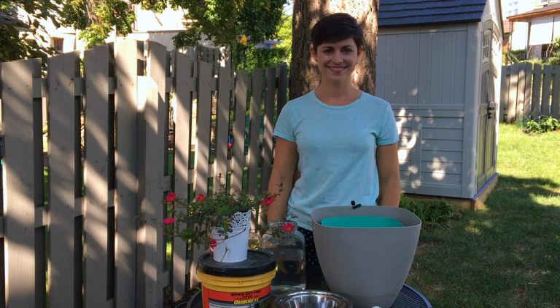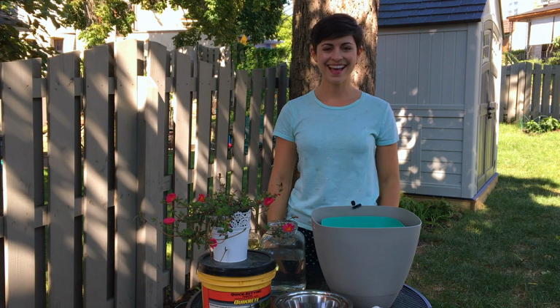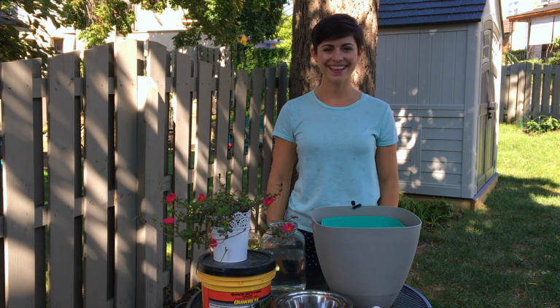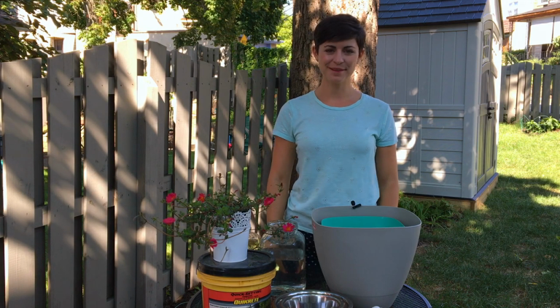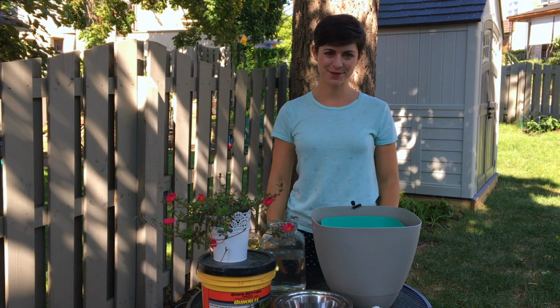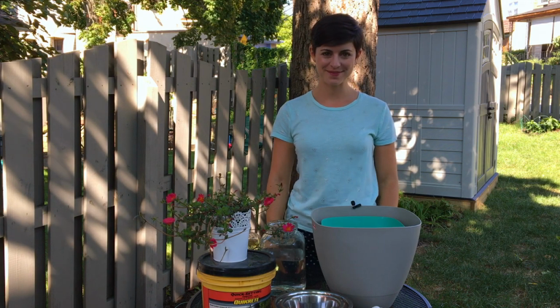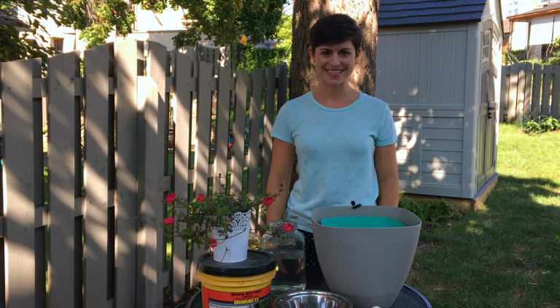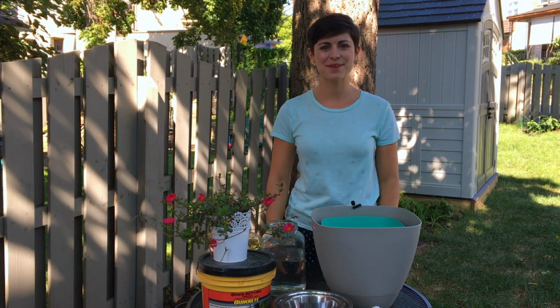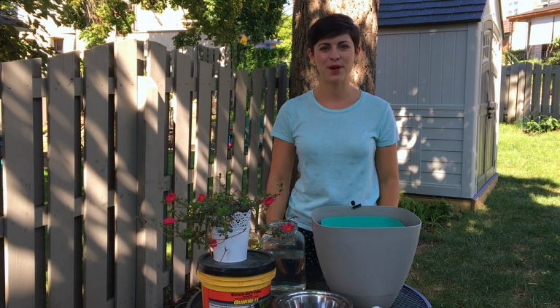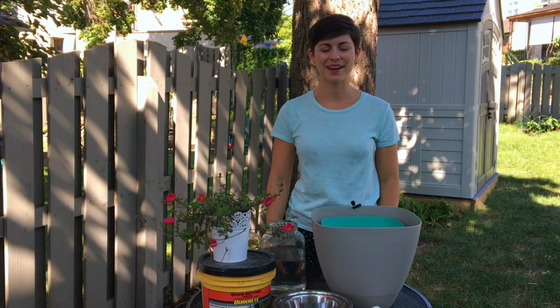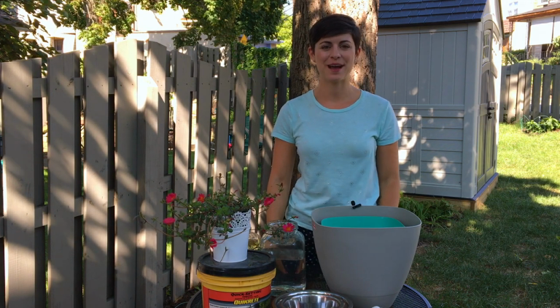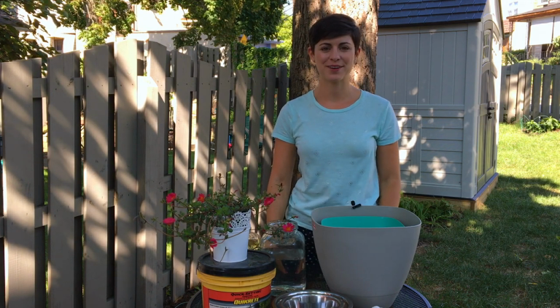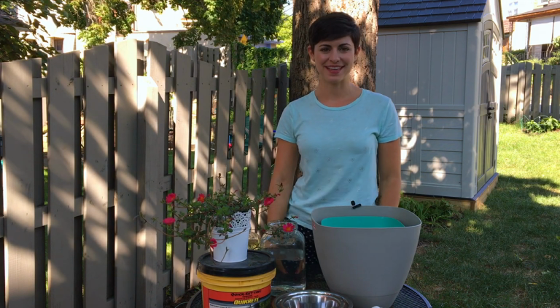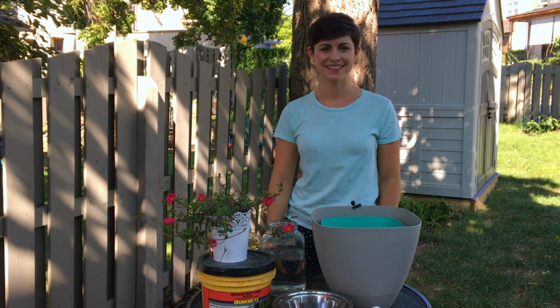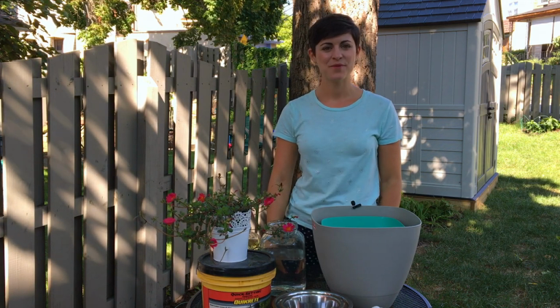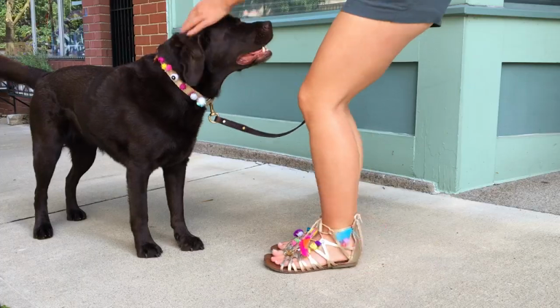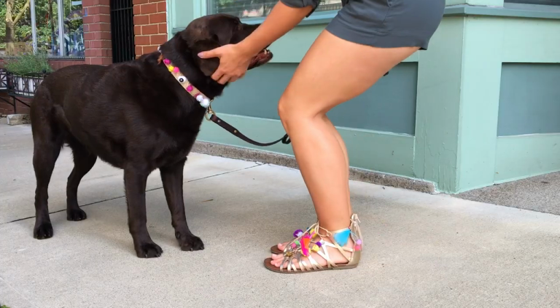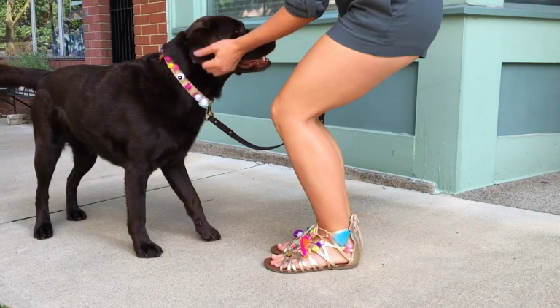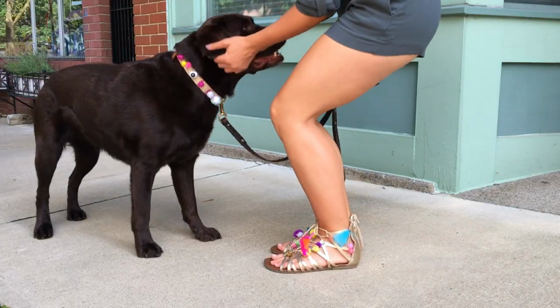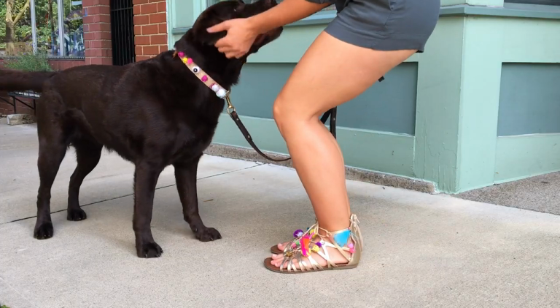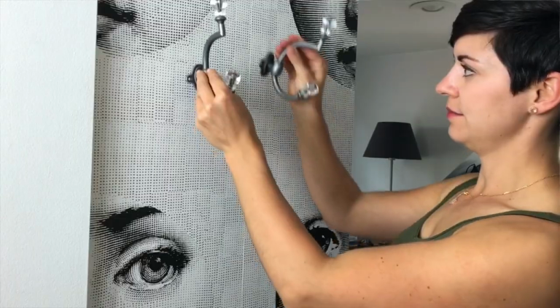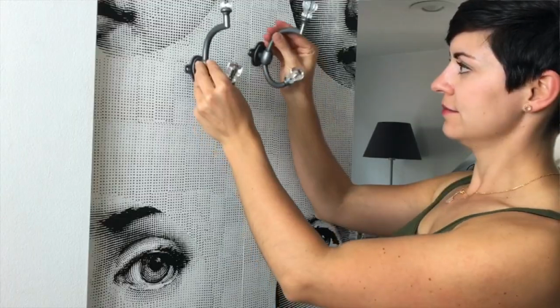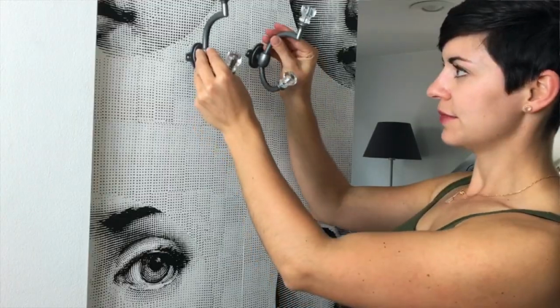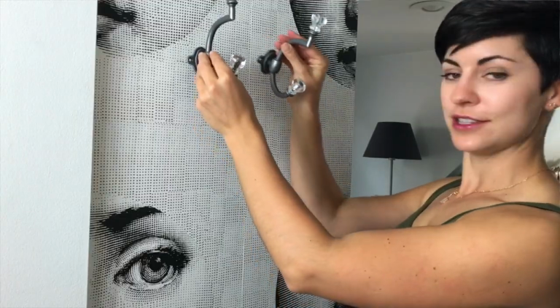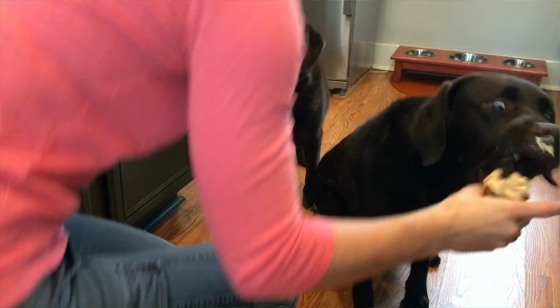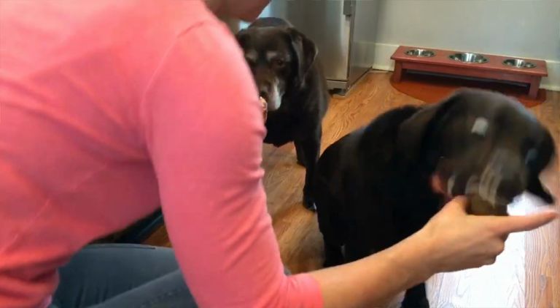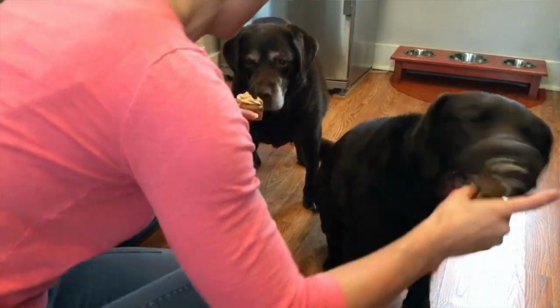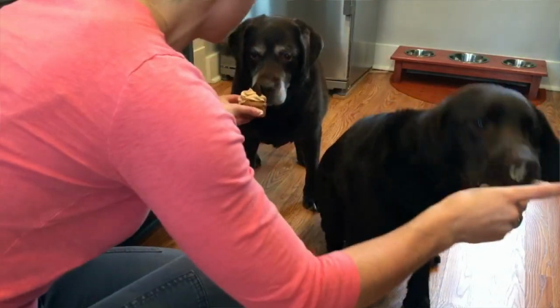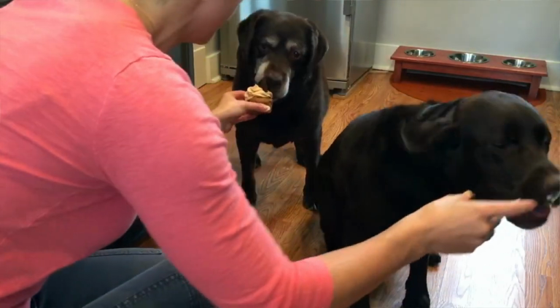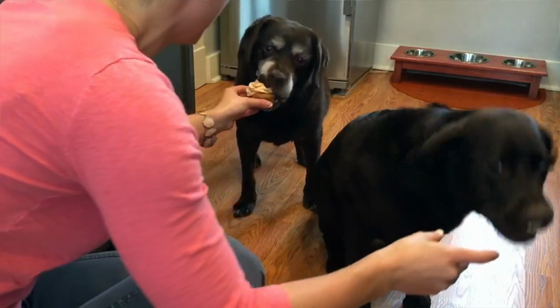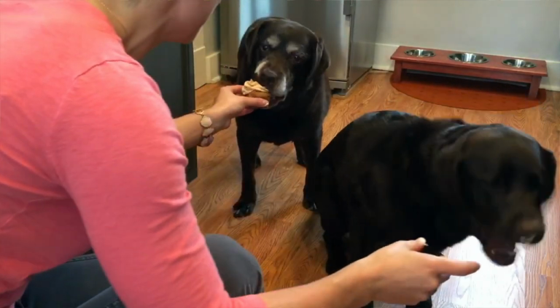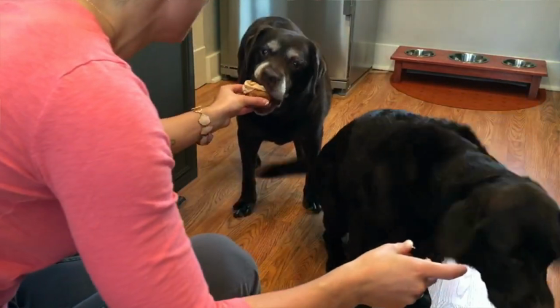Hi, I'm Tori Mystic from Wear Wag Repeat, where I blog about fashion, DIYs, and recipes with my dog, Lucy.